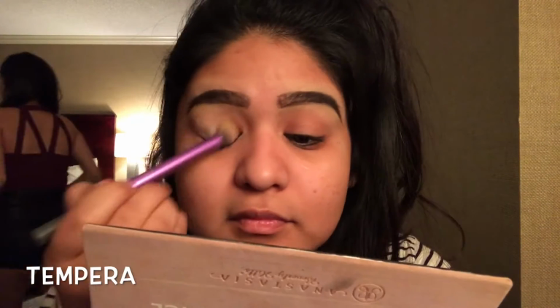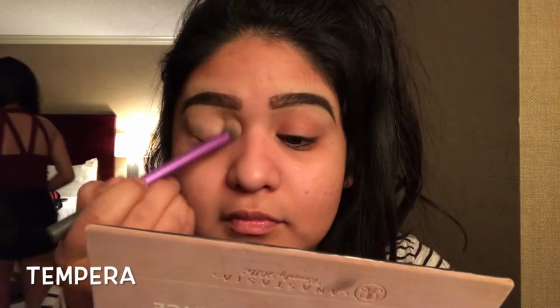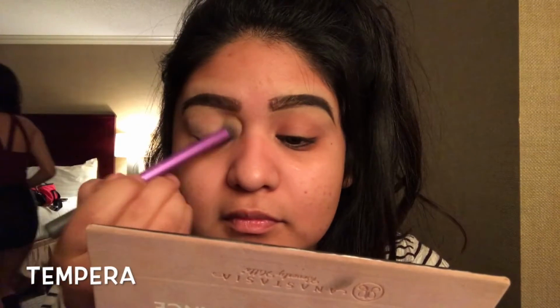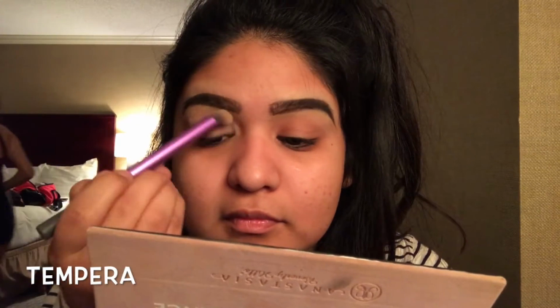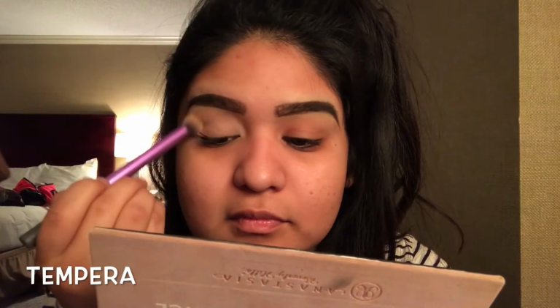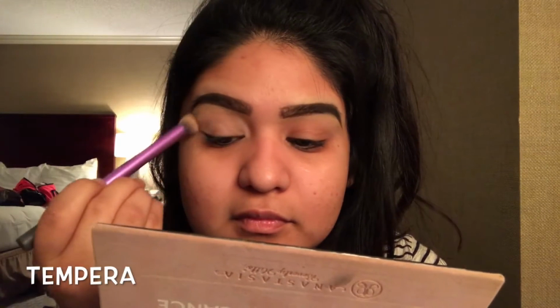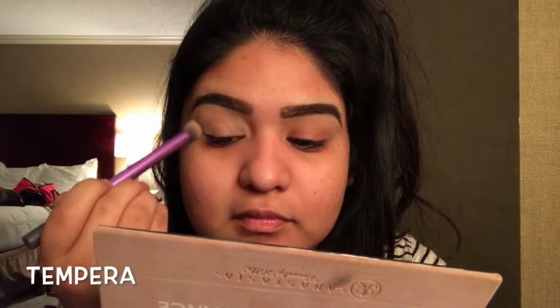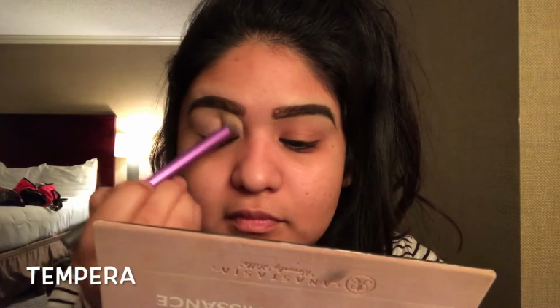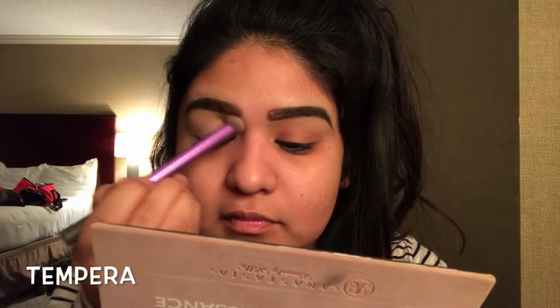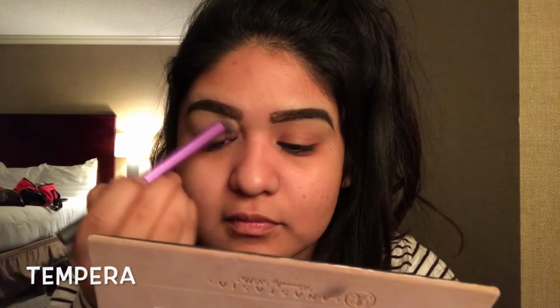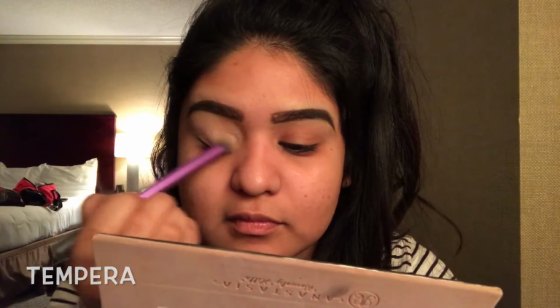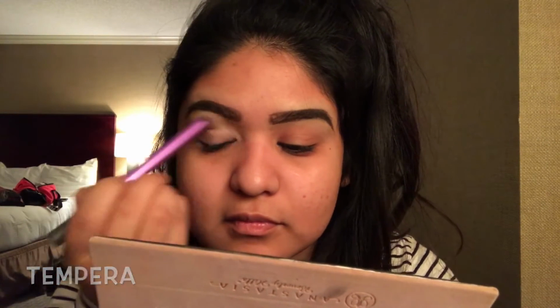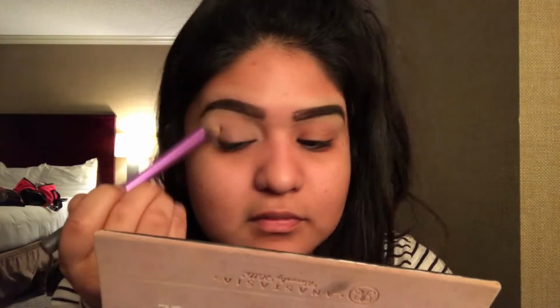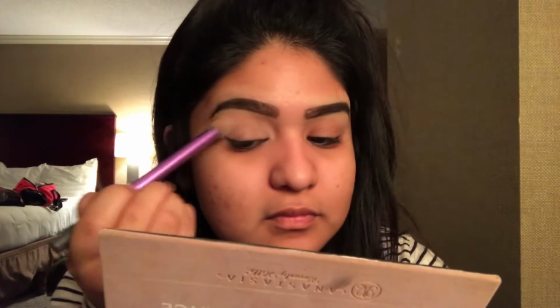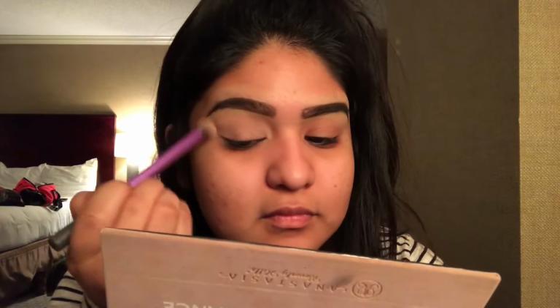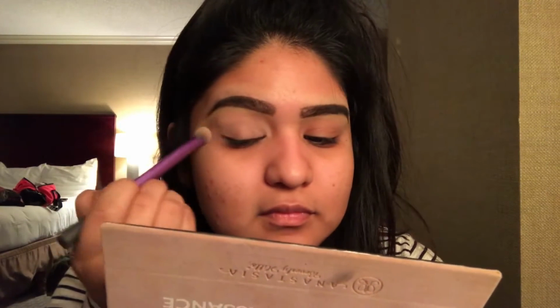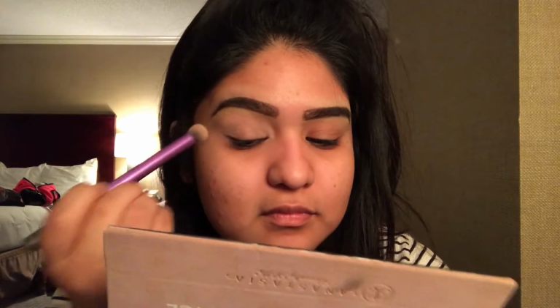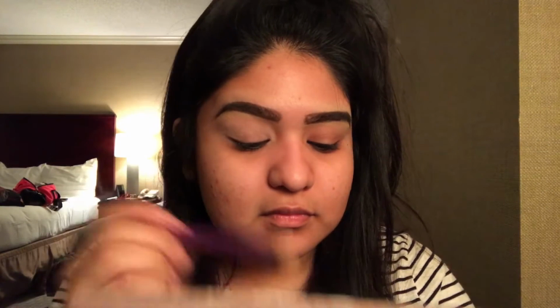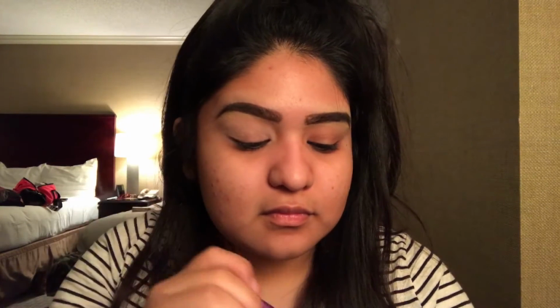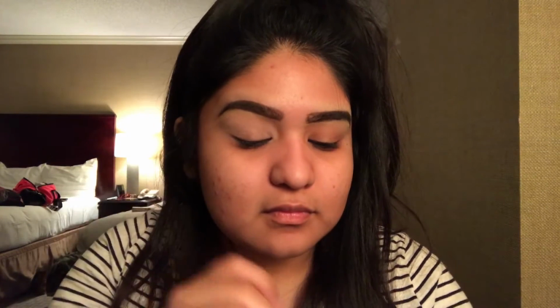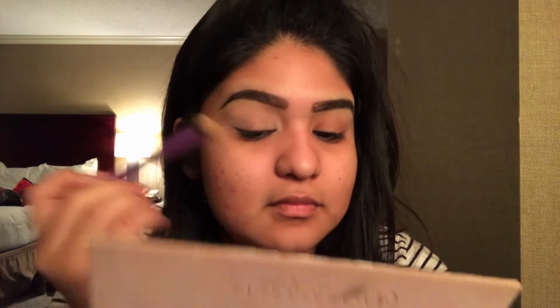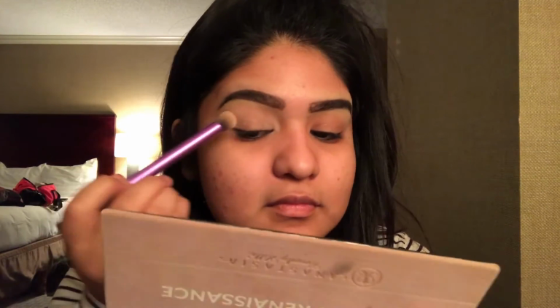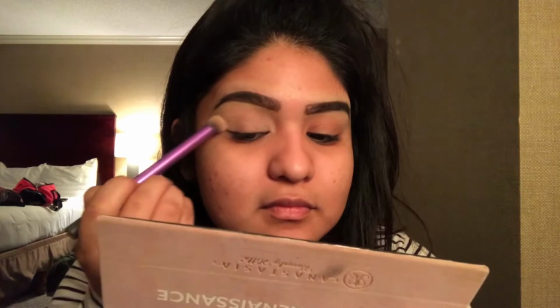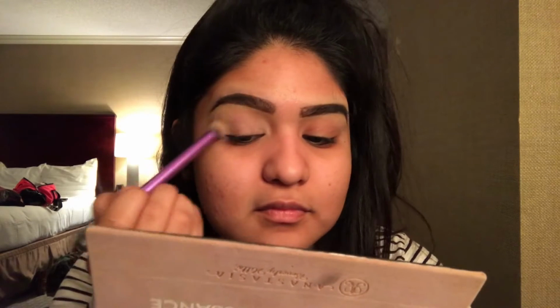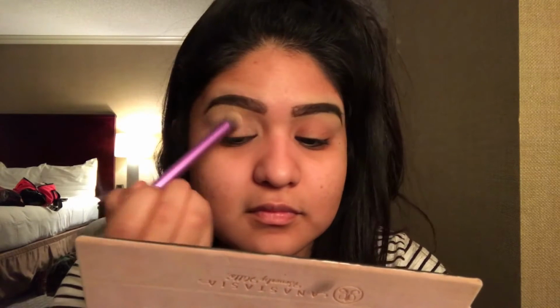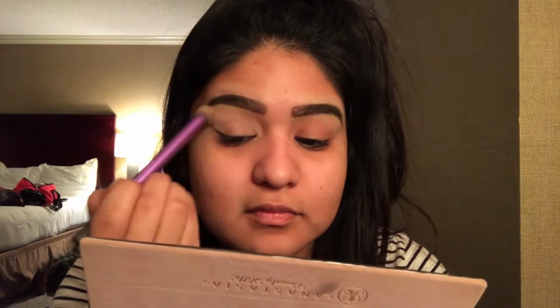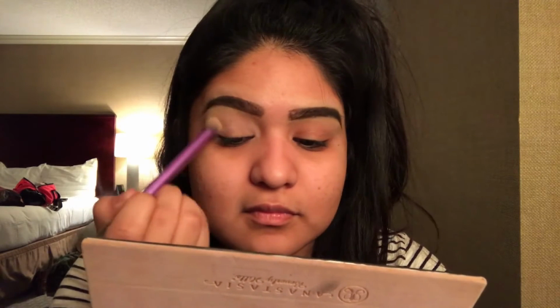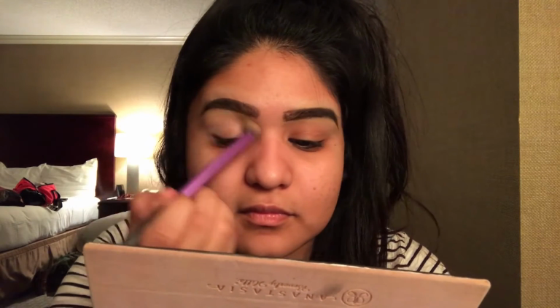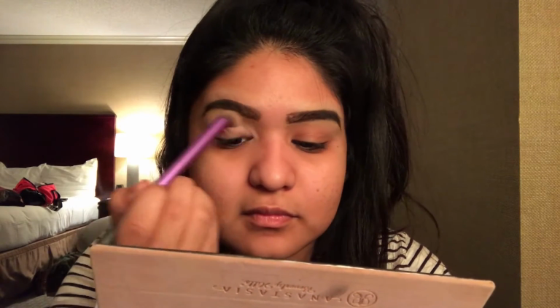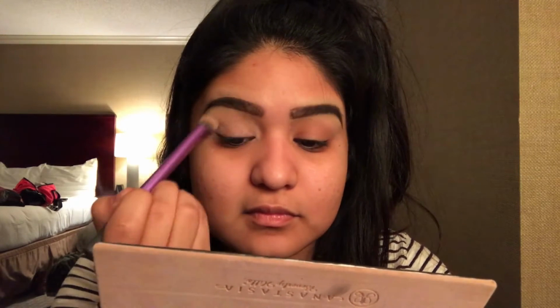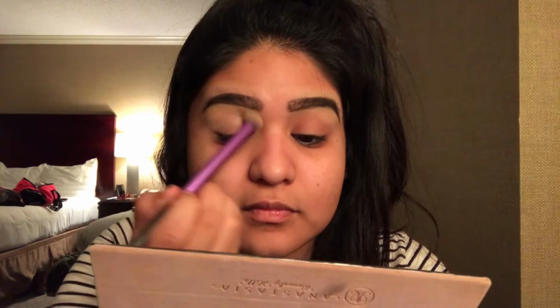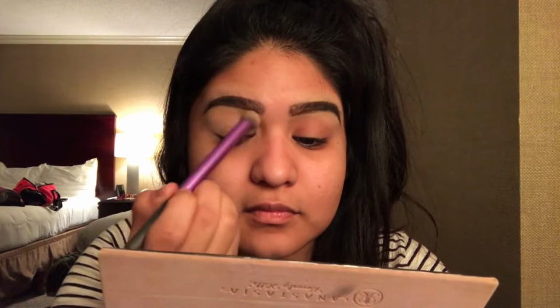This is going to act as our base shade, so we need to make sure we put it all over the eye. That way the rest of our colors can transition nicely.